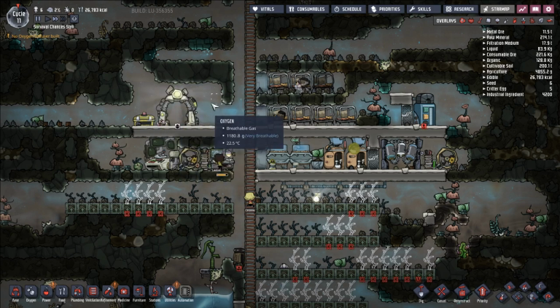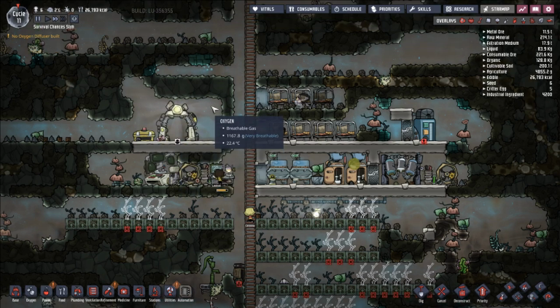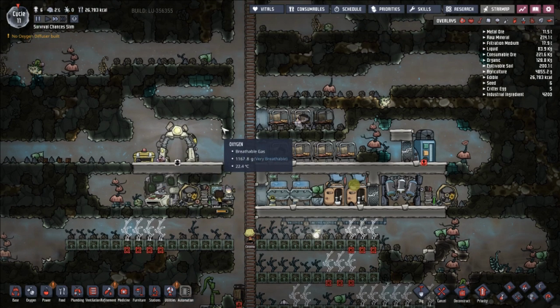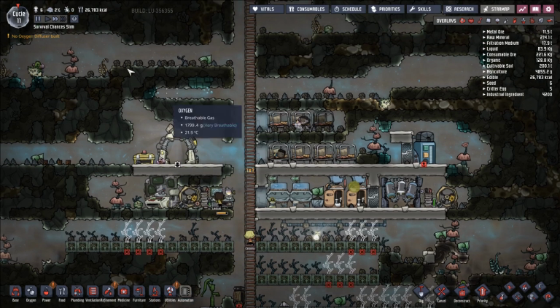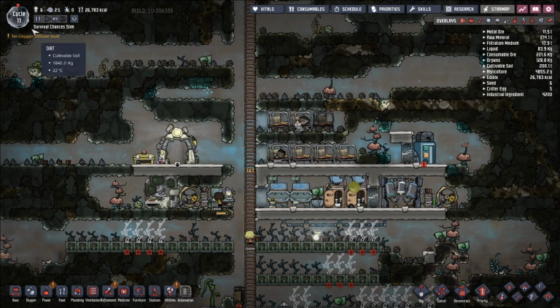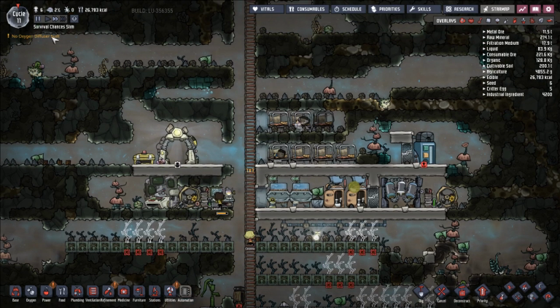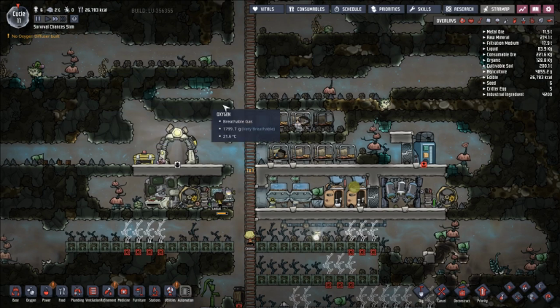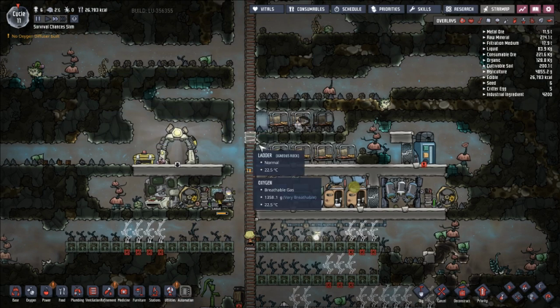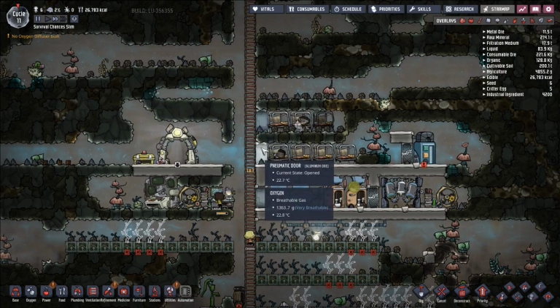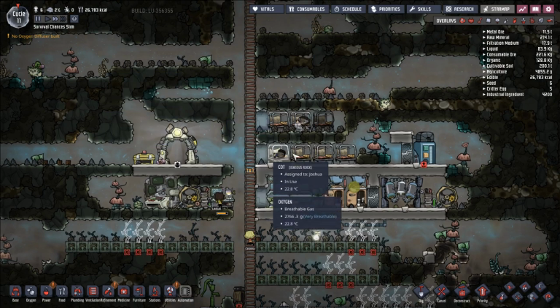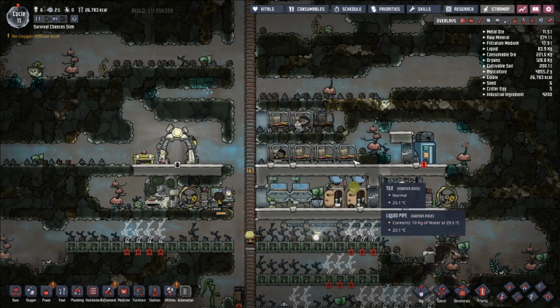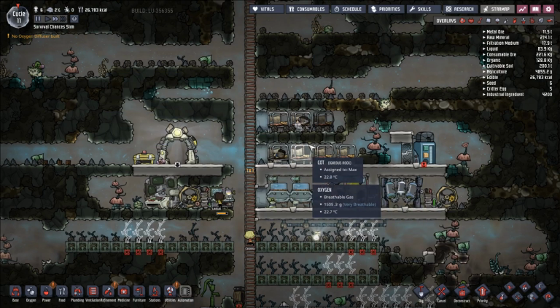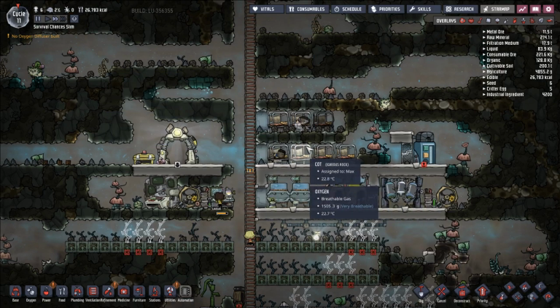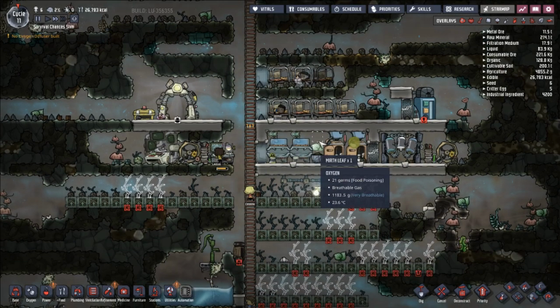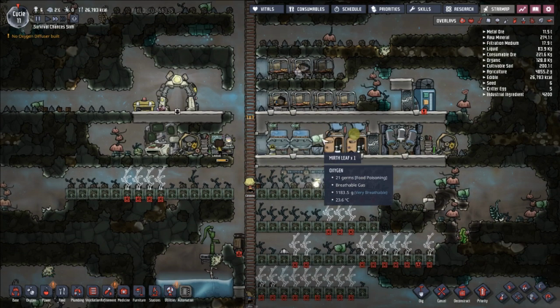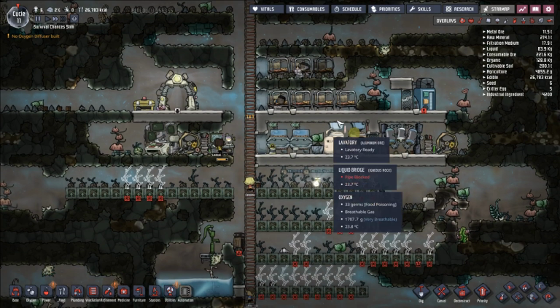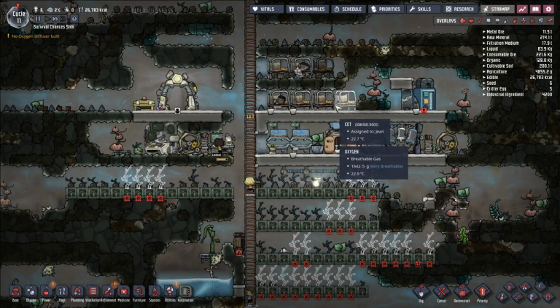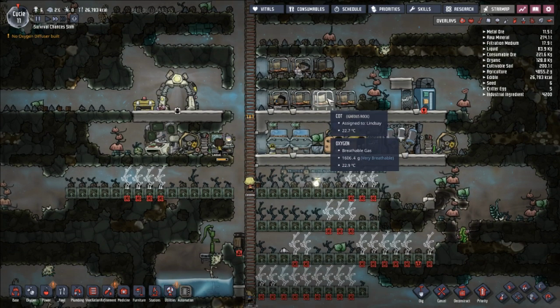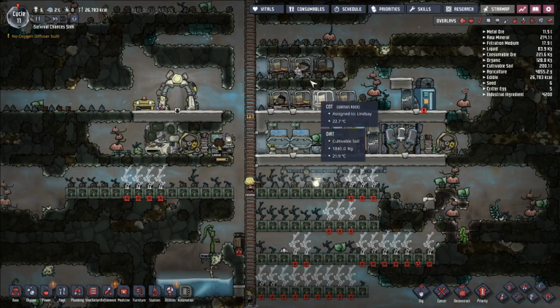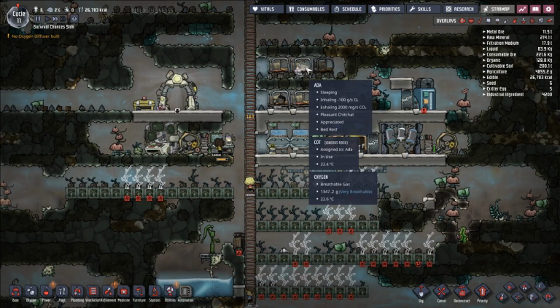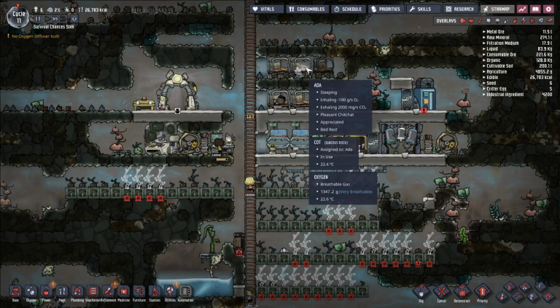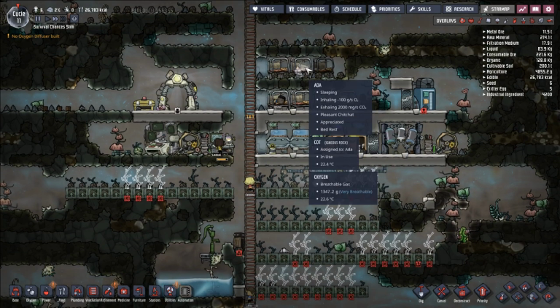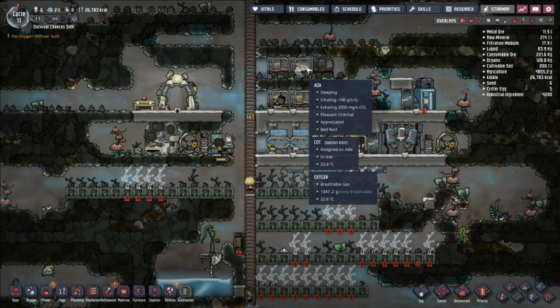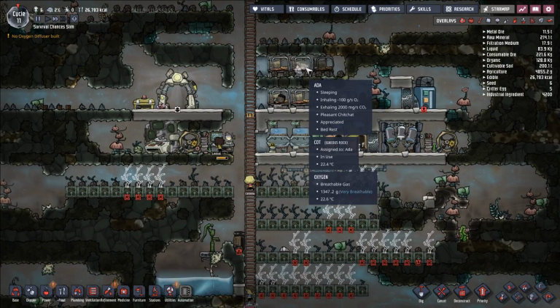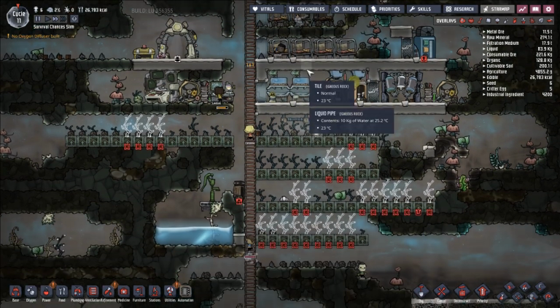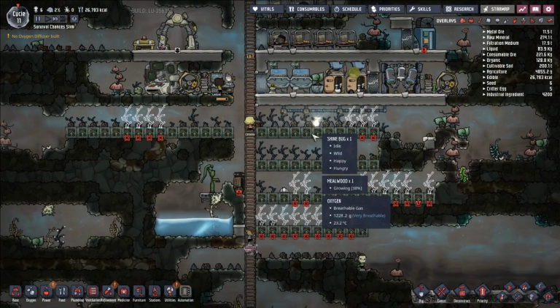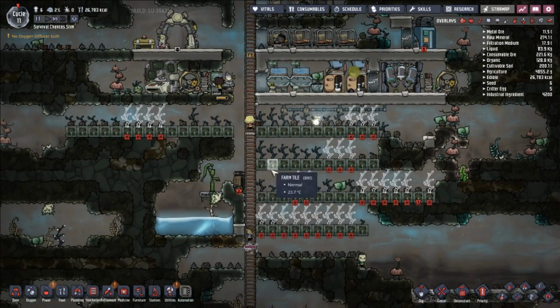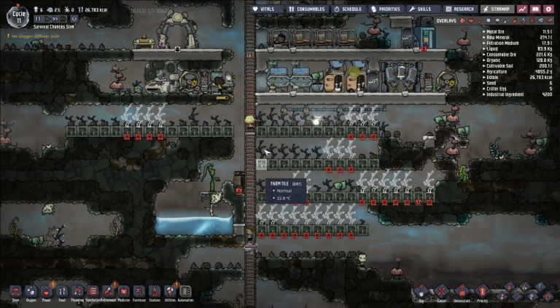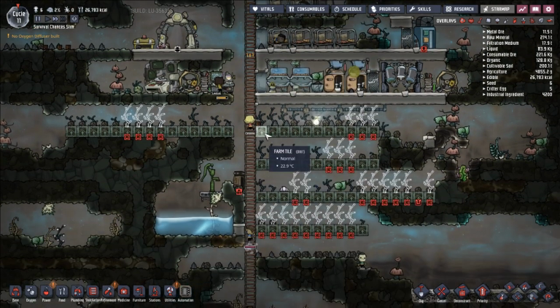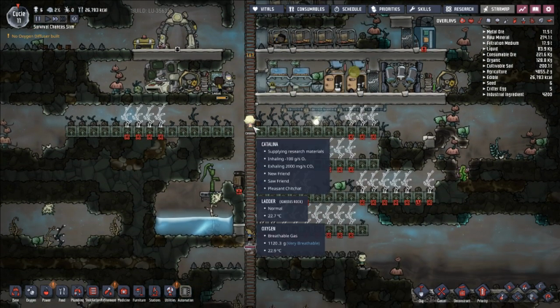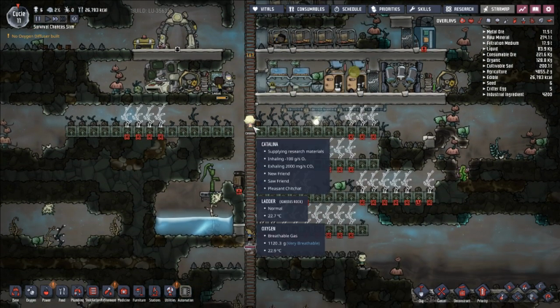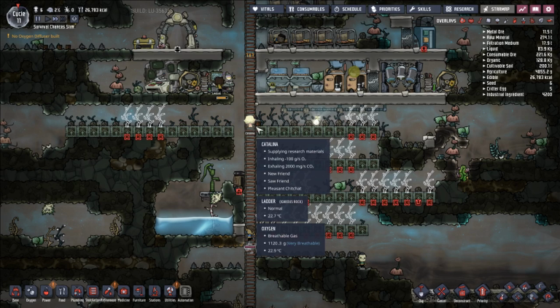We made pretty good progress in our first 10 cycles. We have added three new duplicants to our base: Ada, Jean, and Catalina.